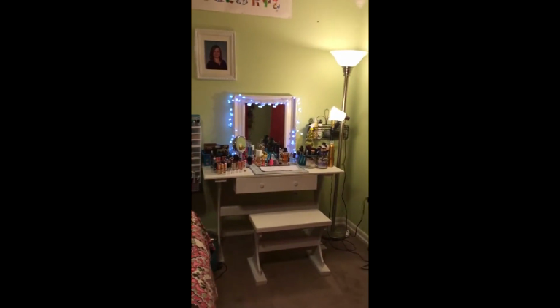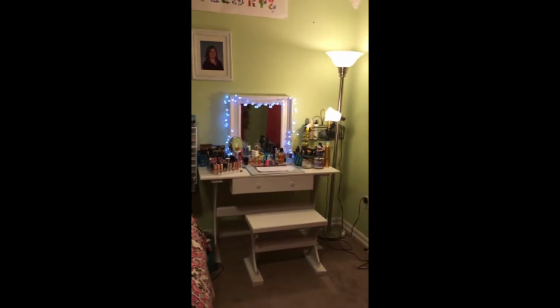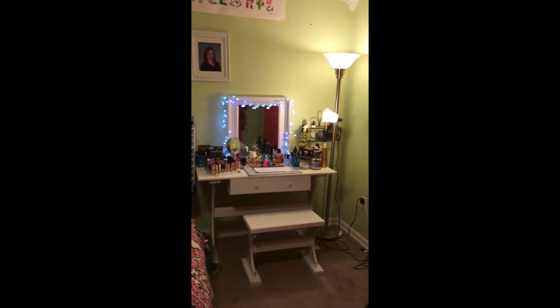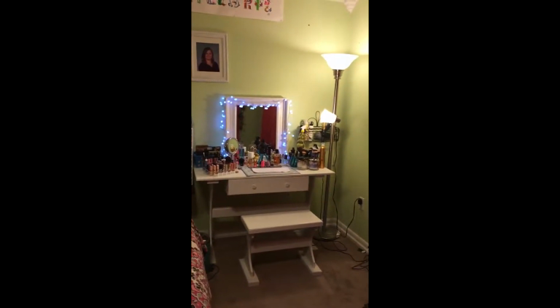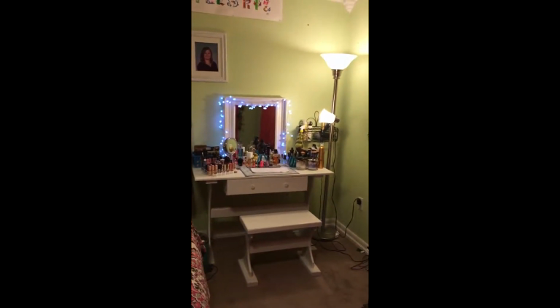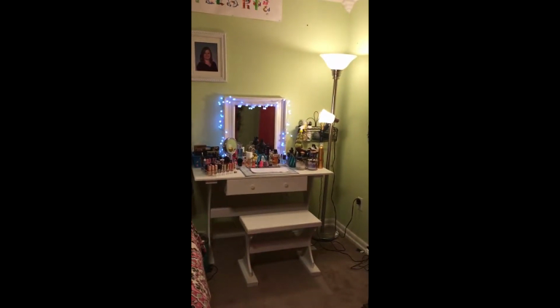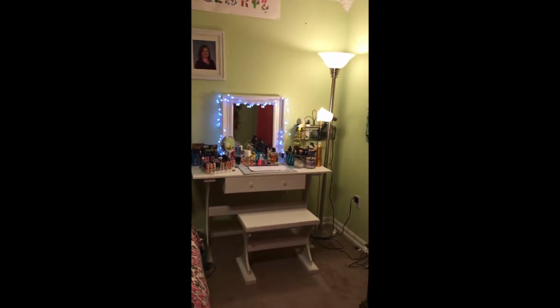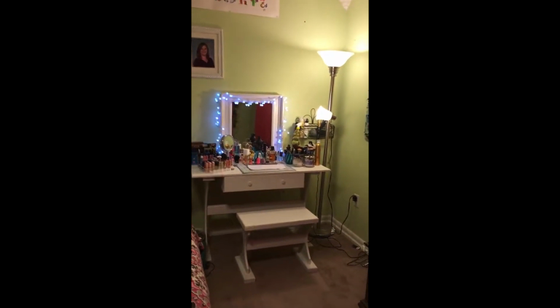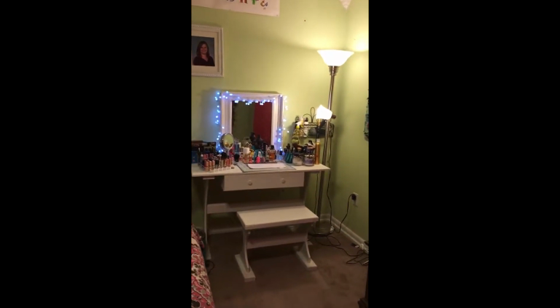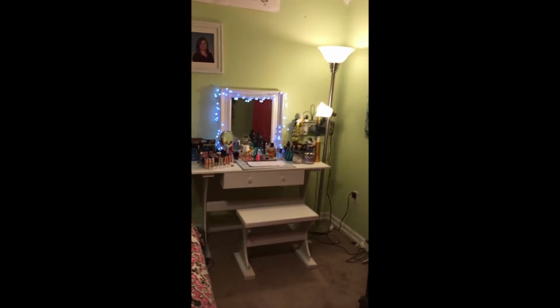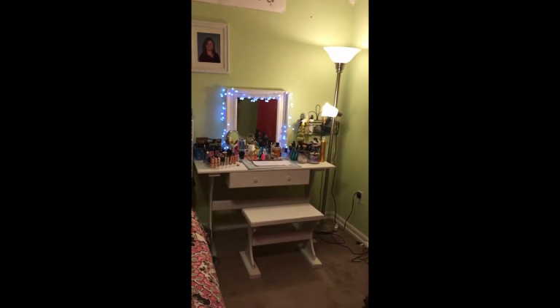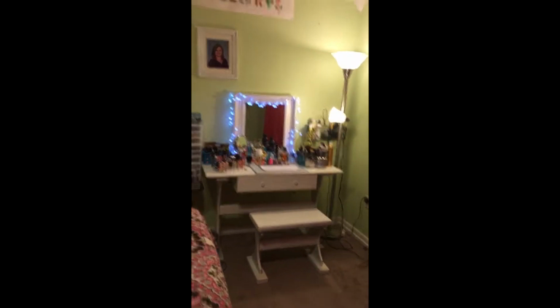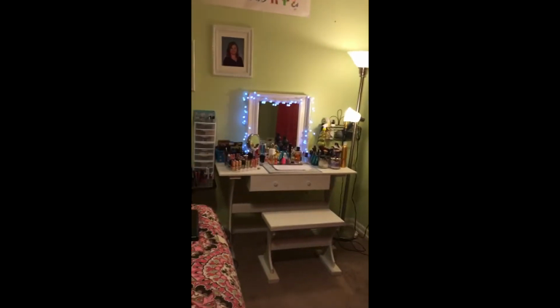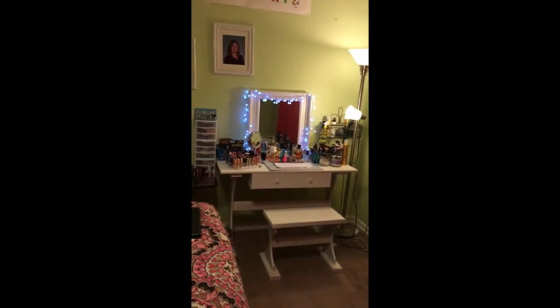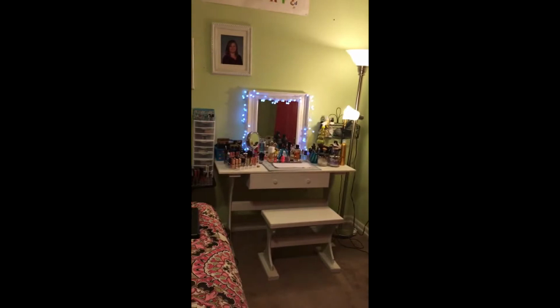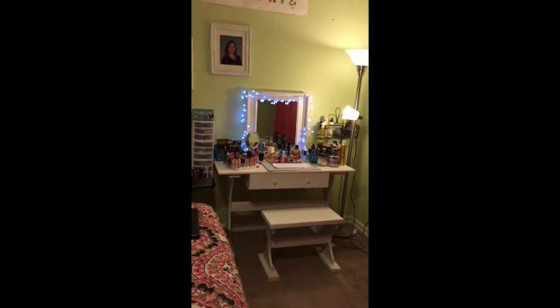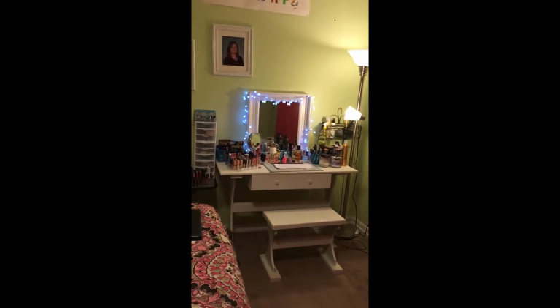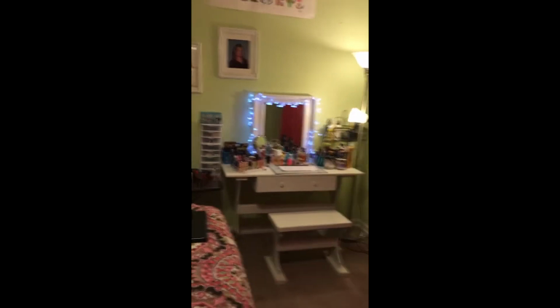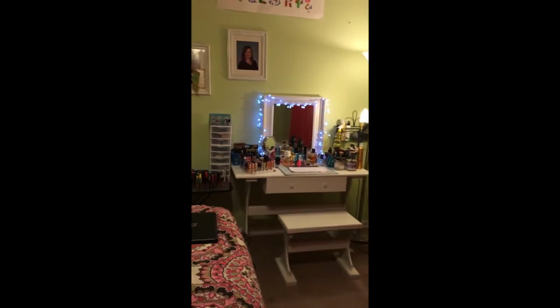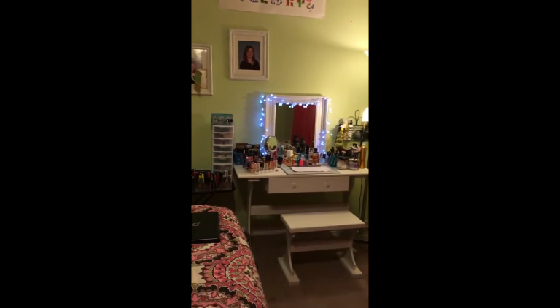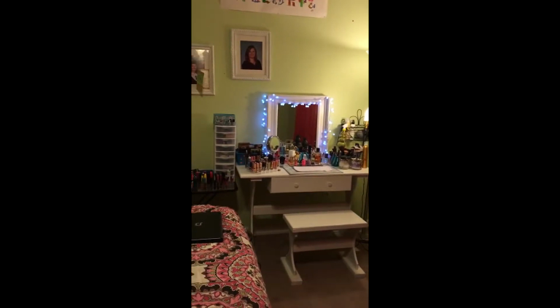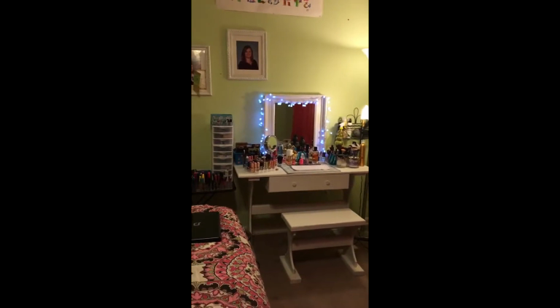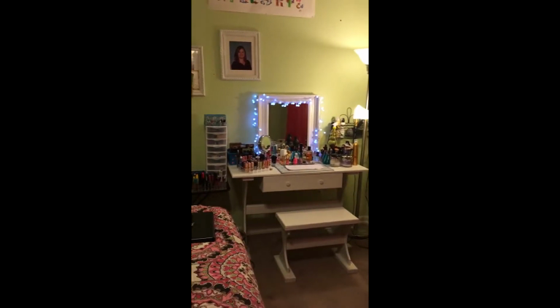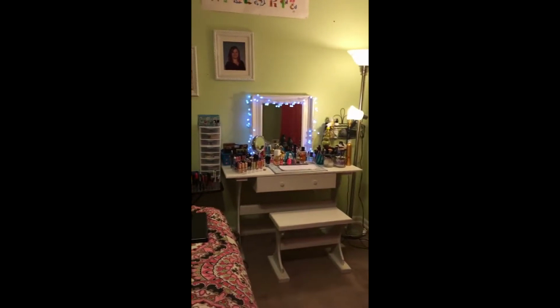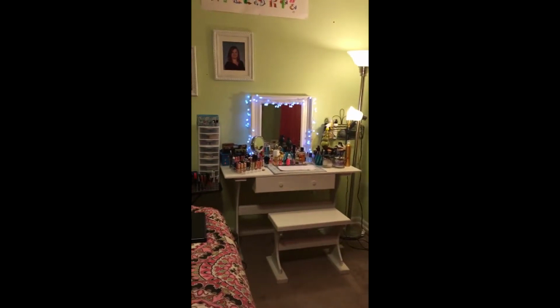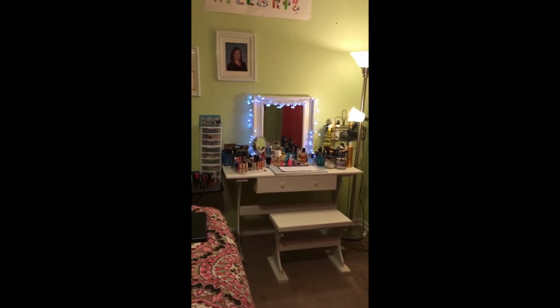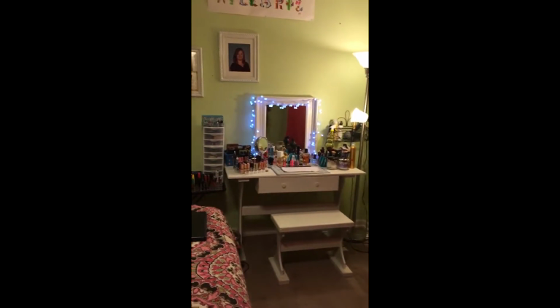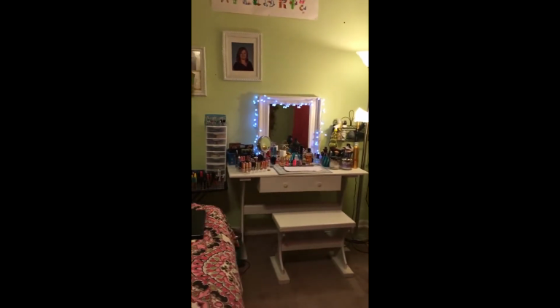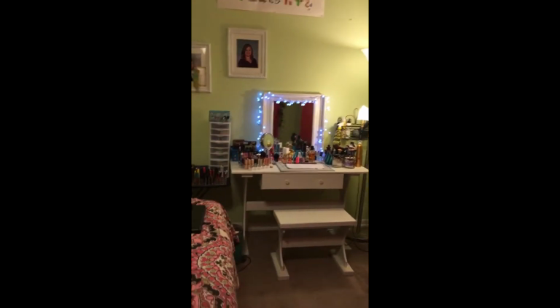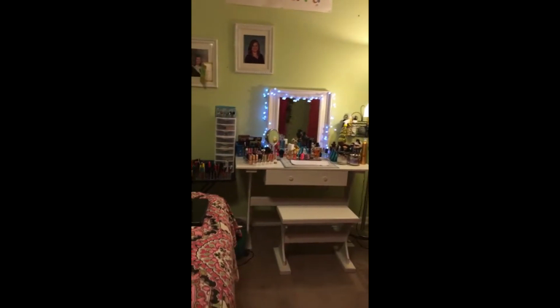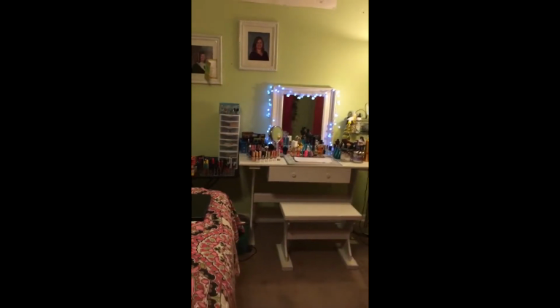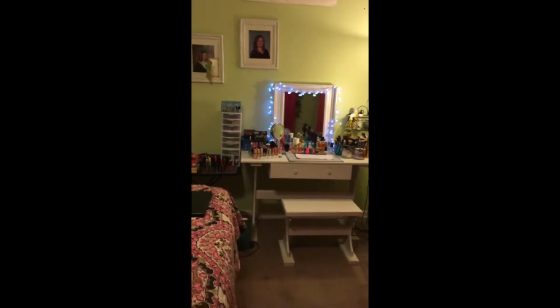Hey guys, it's Lori. I wanted to show you my filming area and my makeup area.